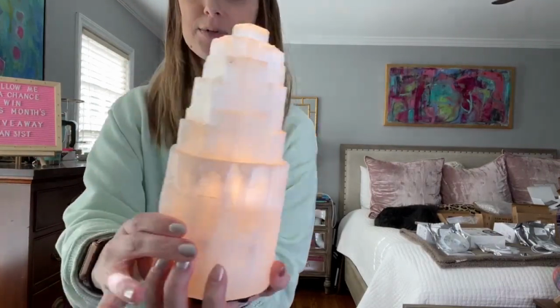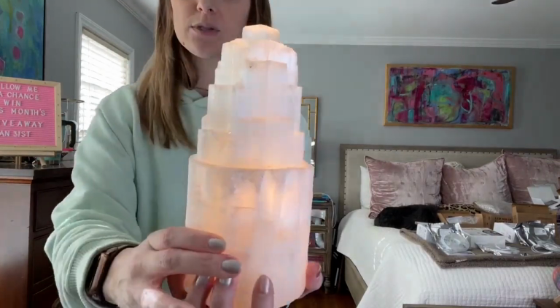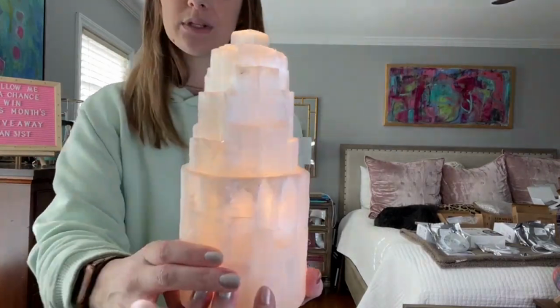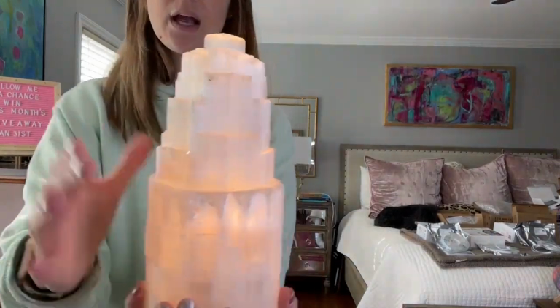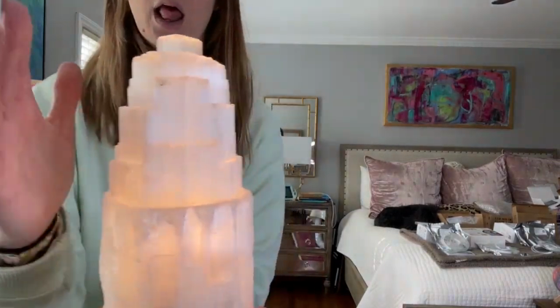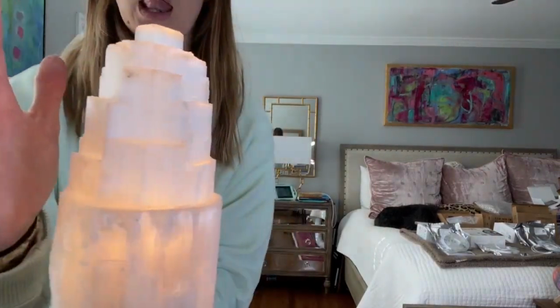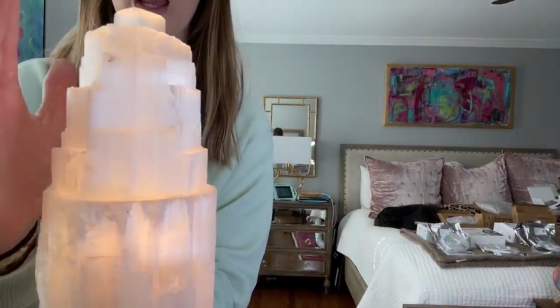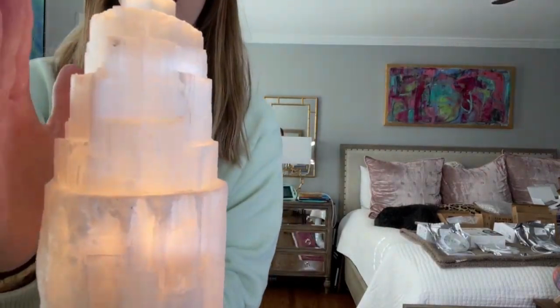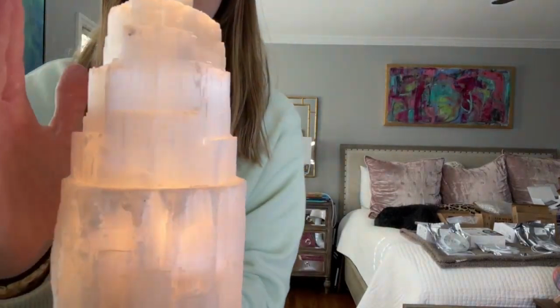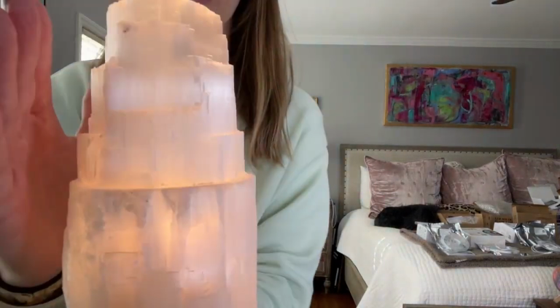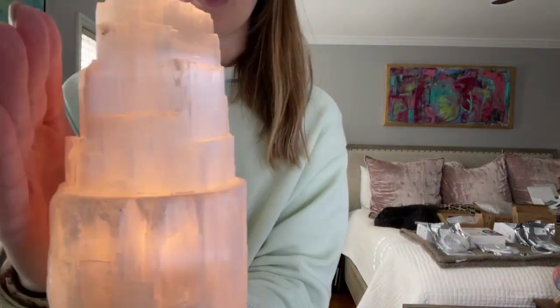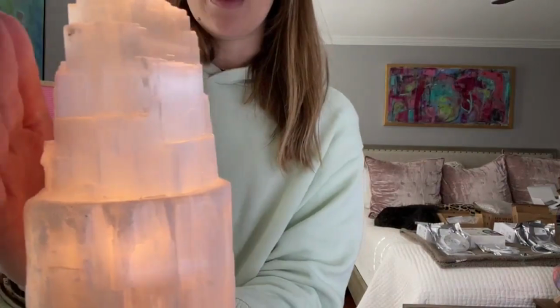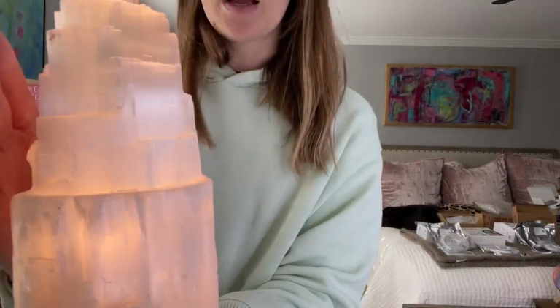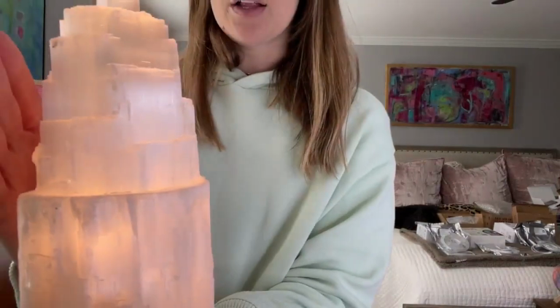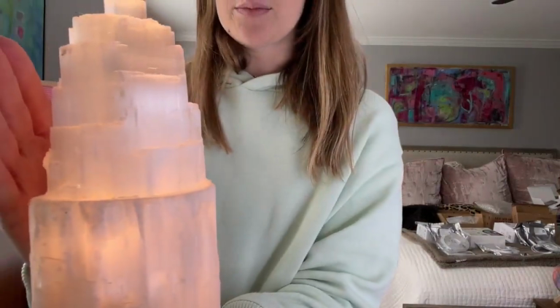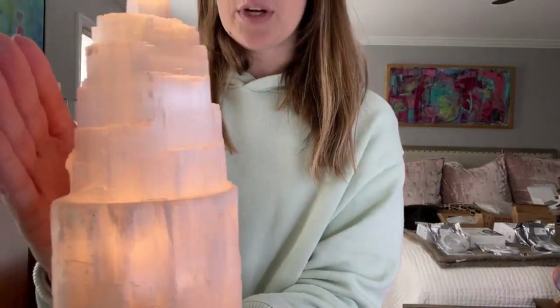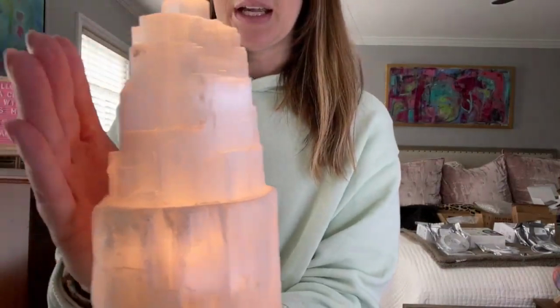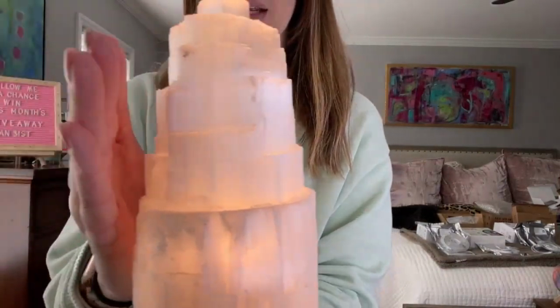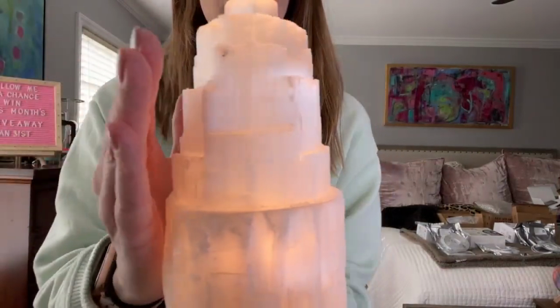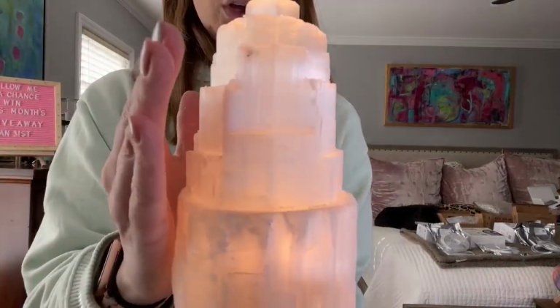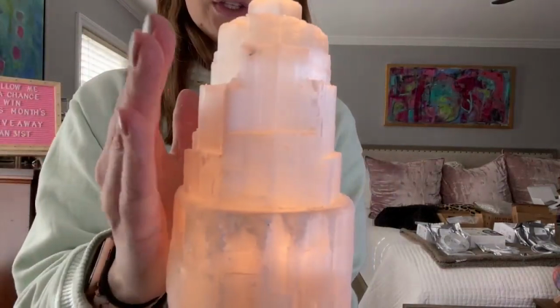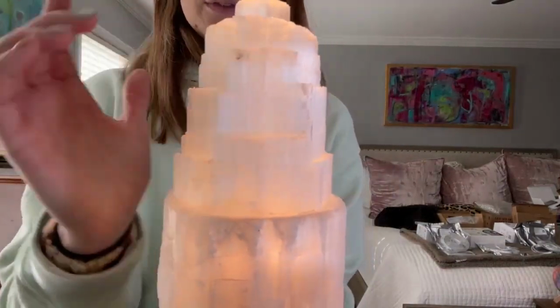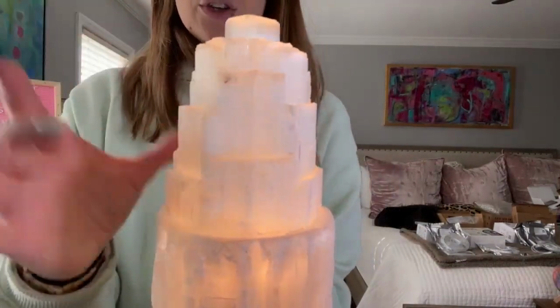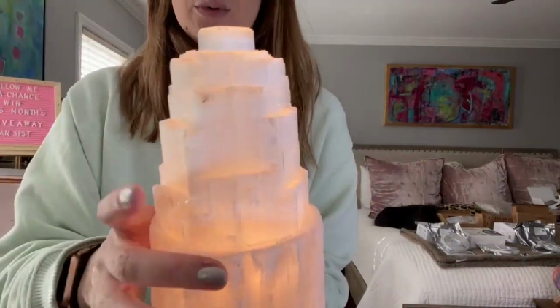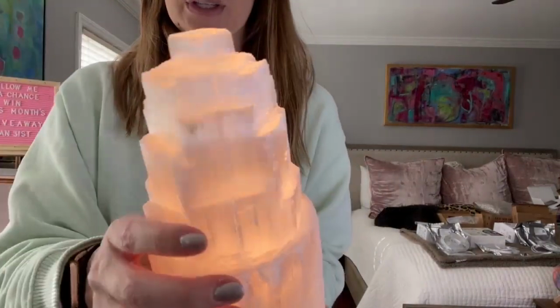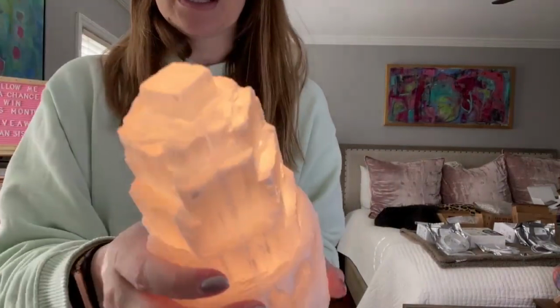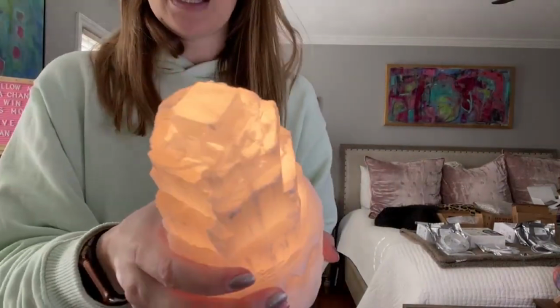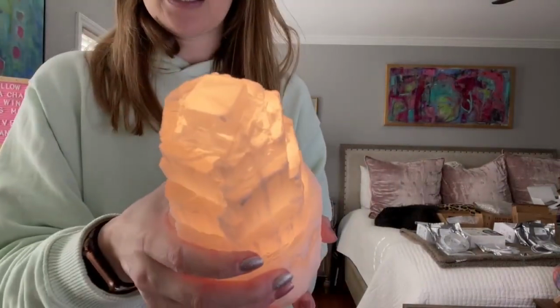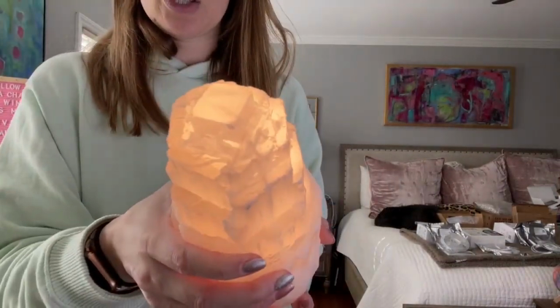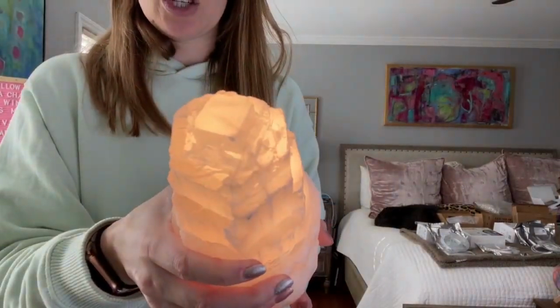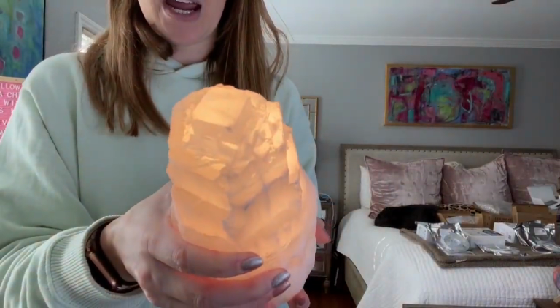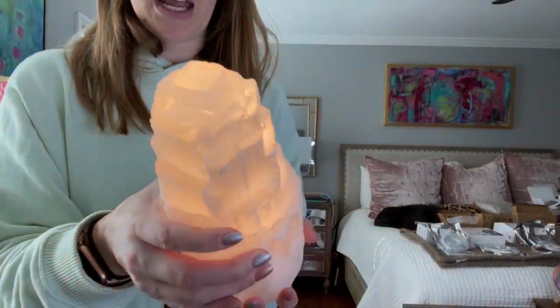I absolutely love the color. I'm trying to get it close enough so you can really see it shining.